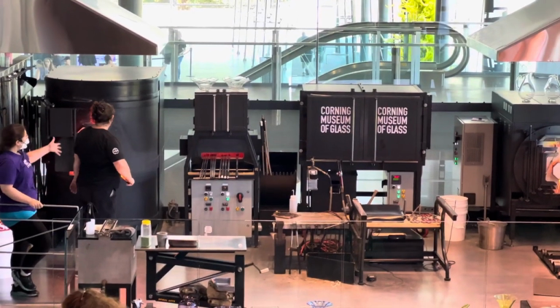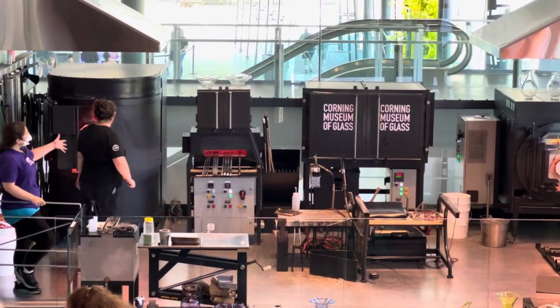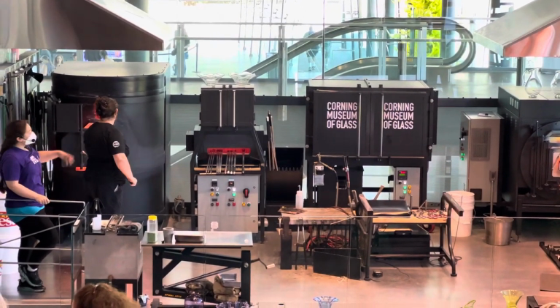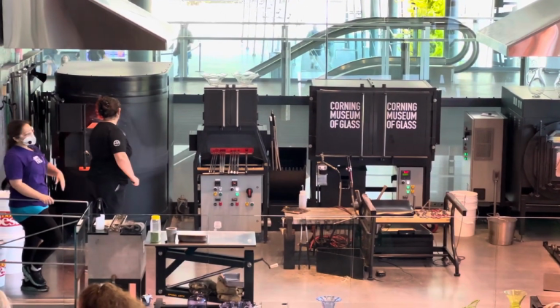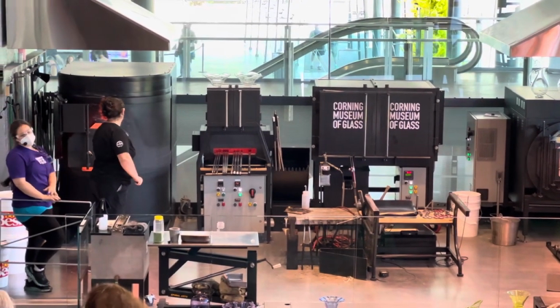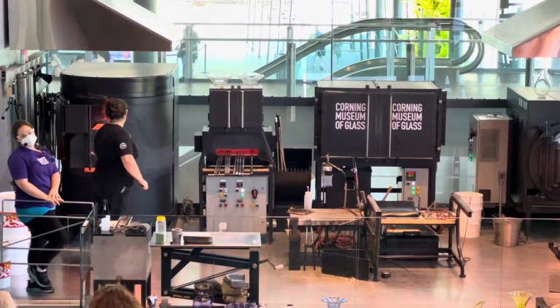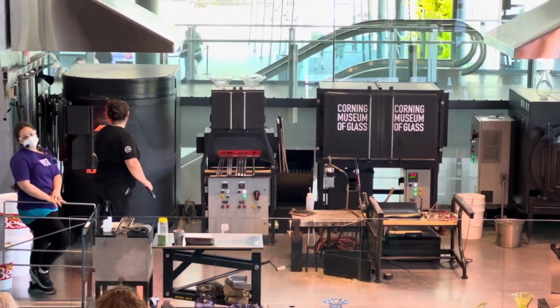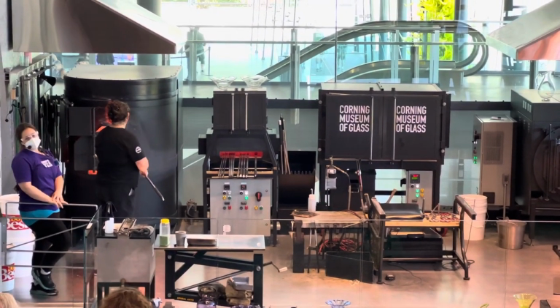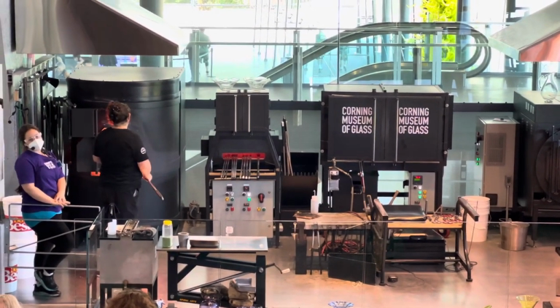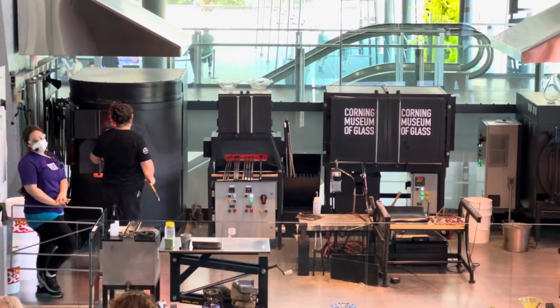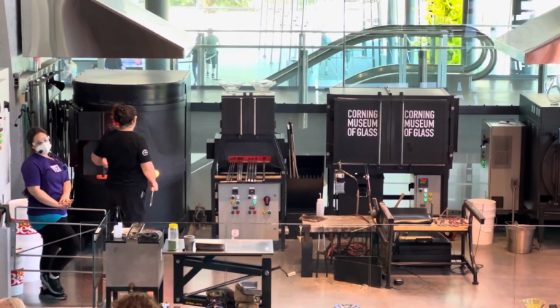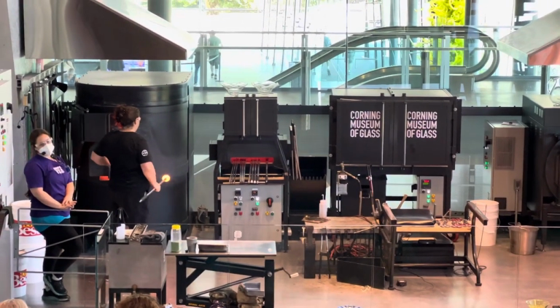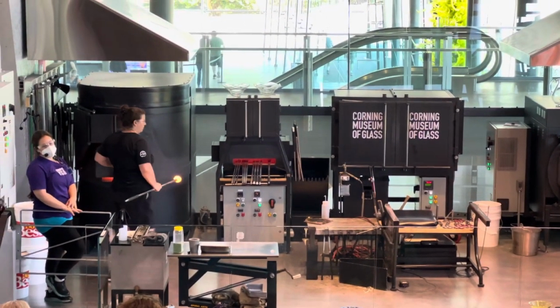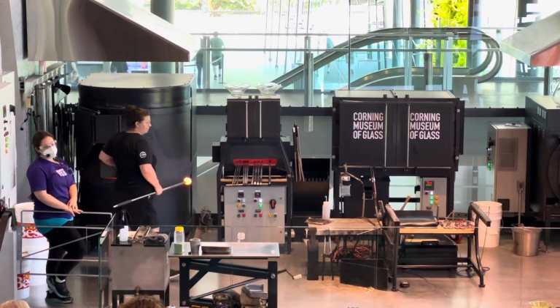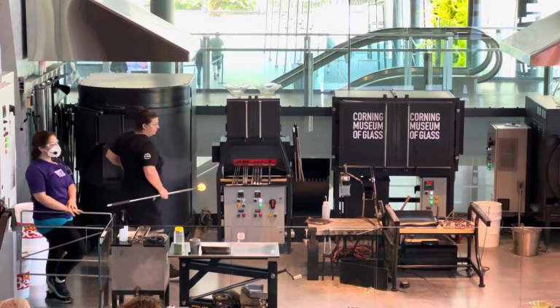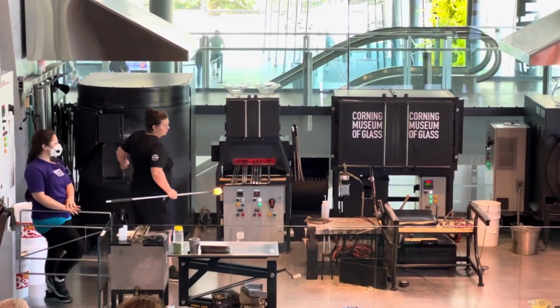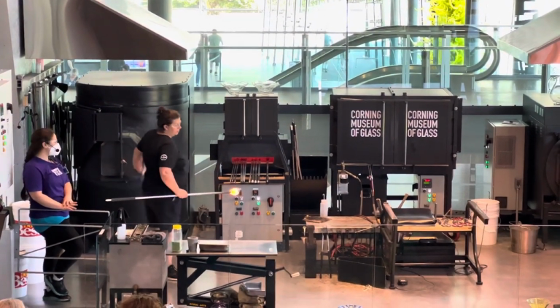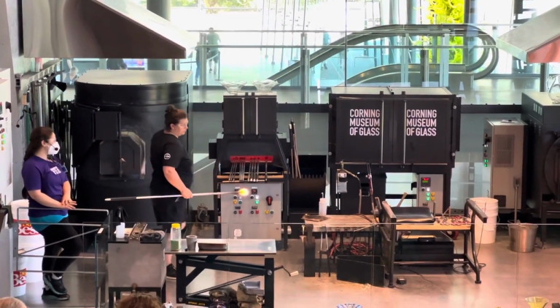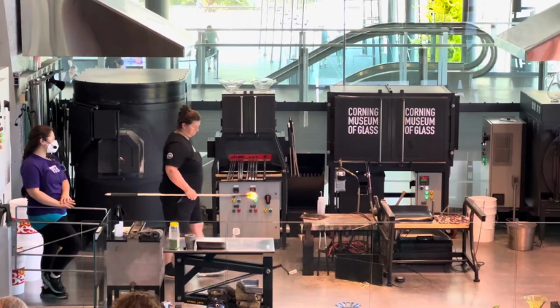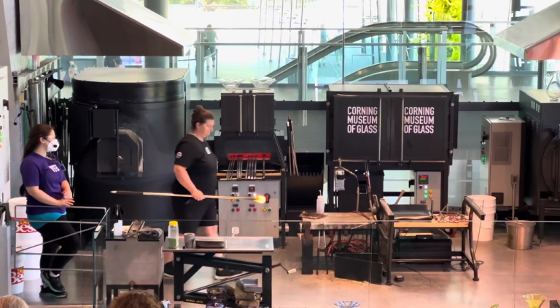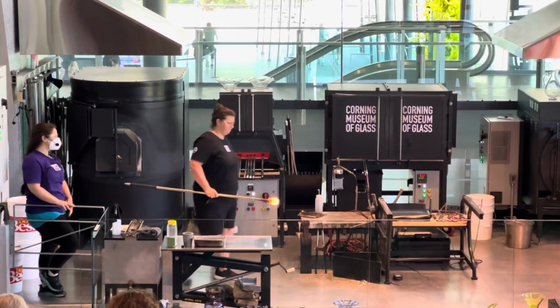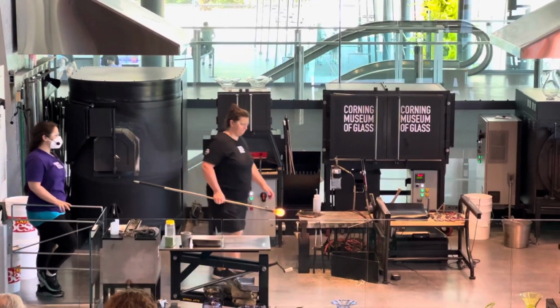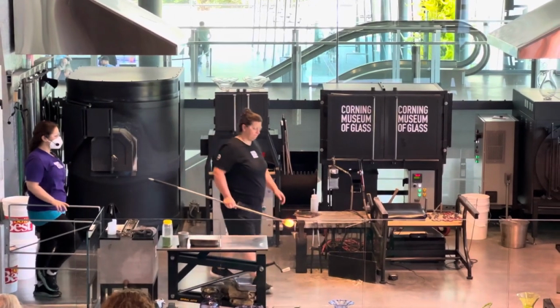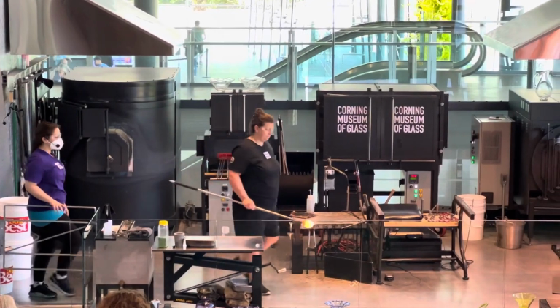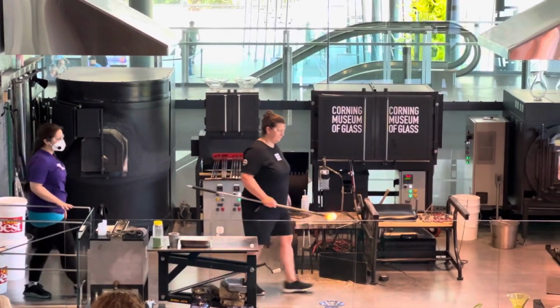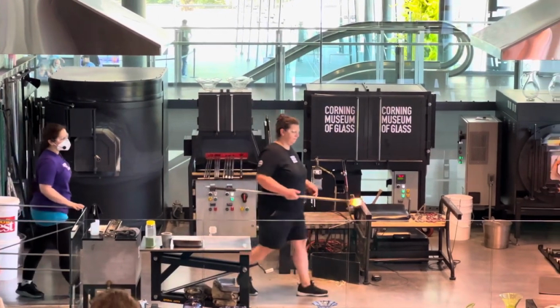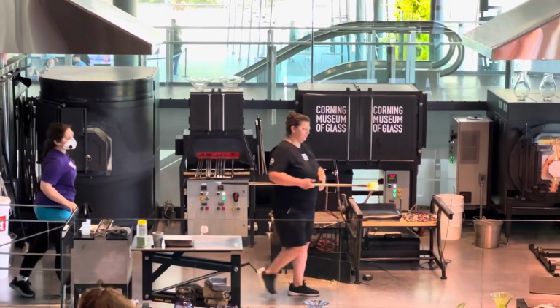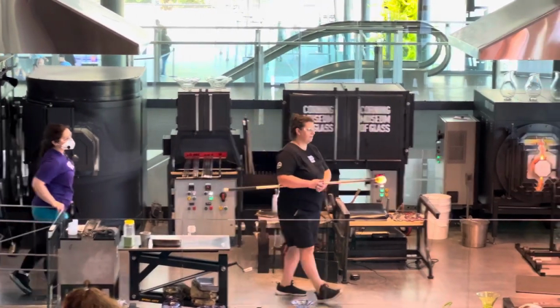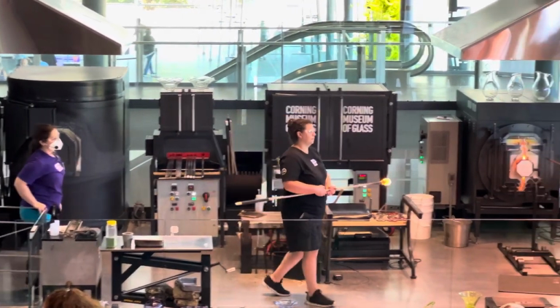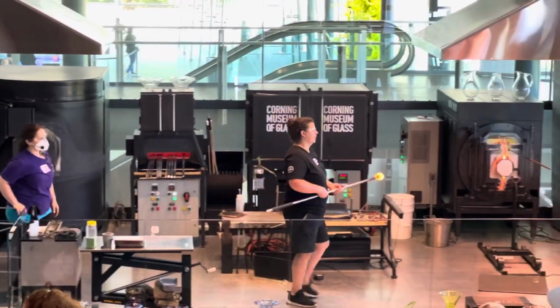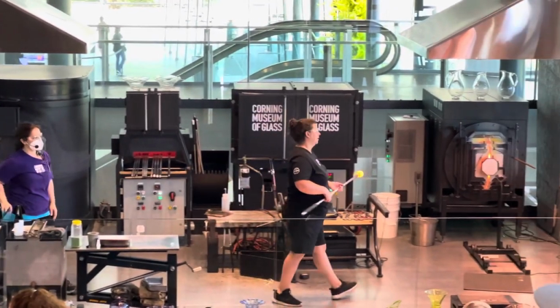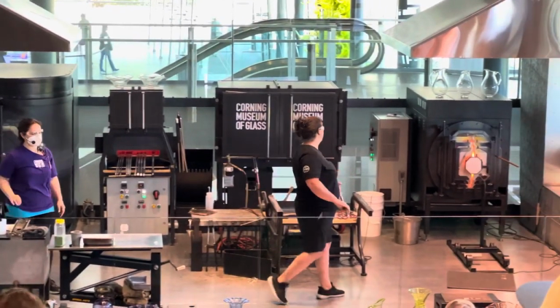This is Catherine Ayer, she'll be our lead glassmaker for the demo. My name is Jamie, and I'll be assisting Catherine and narrating you through our glassmaking process.